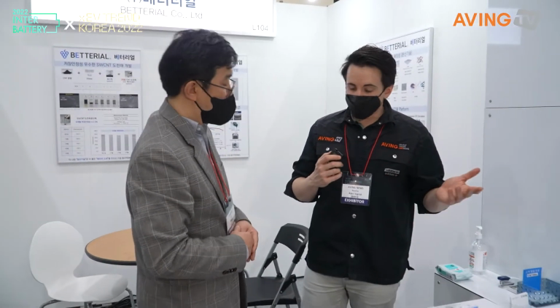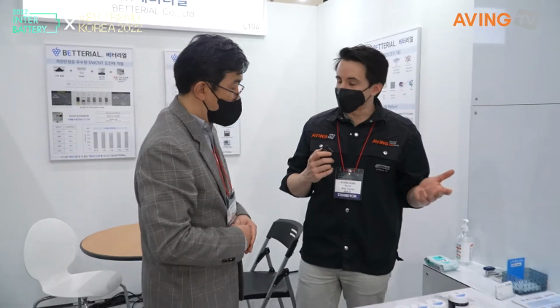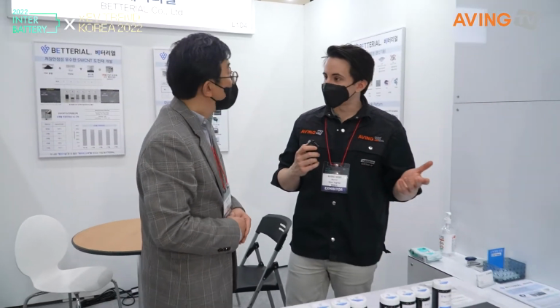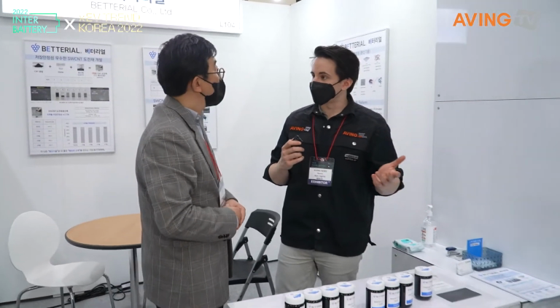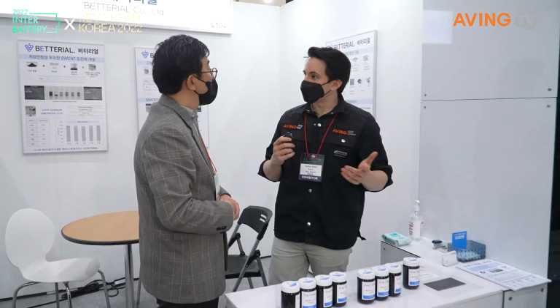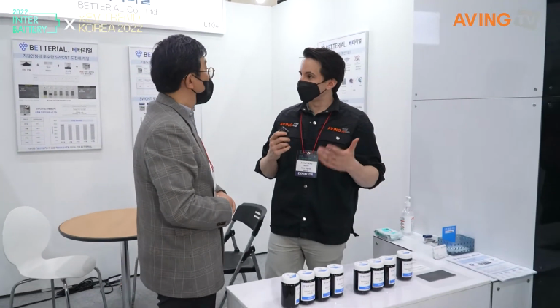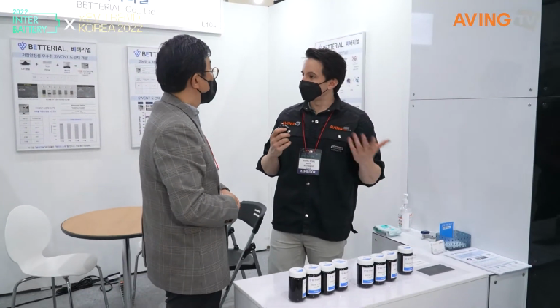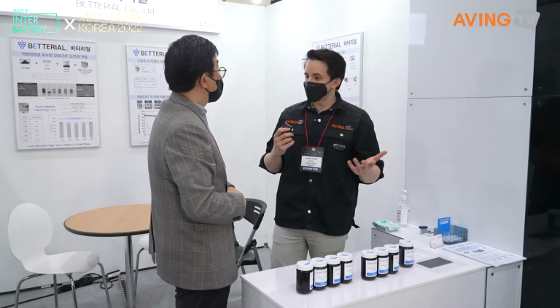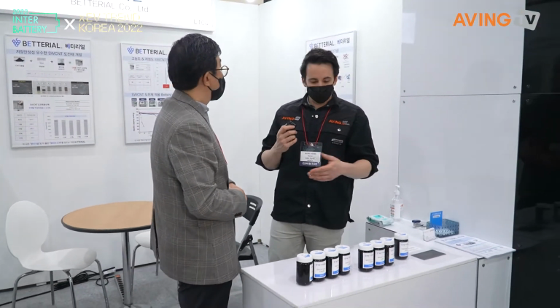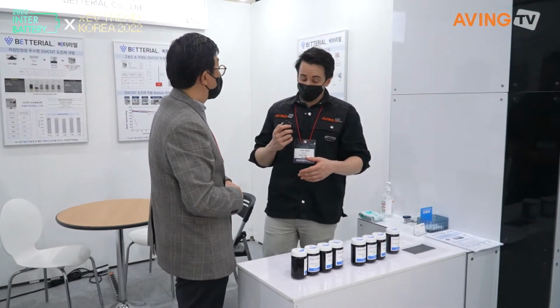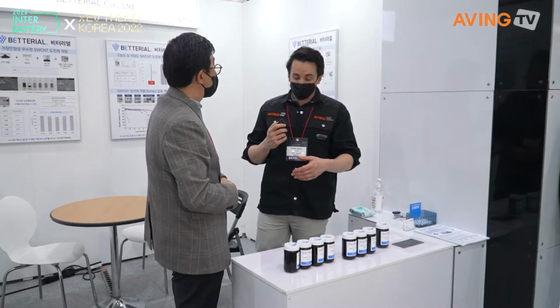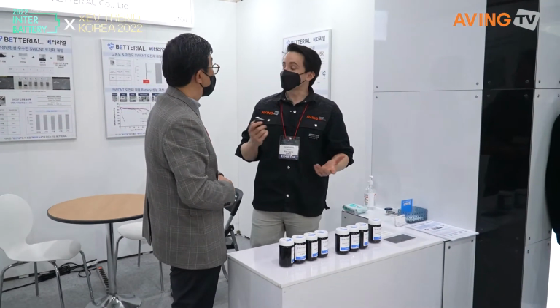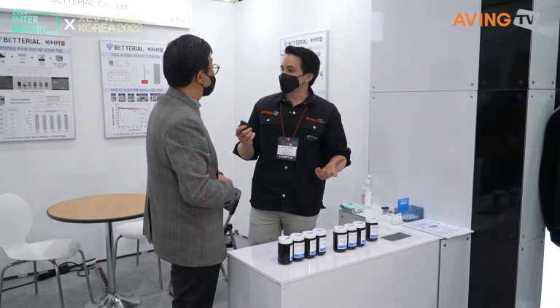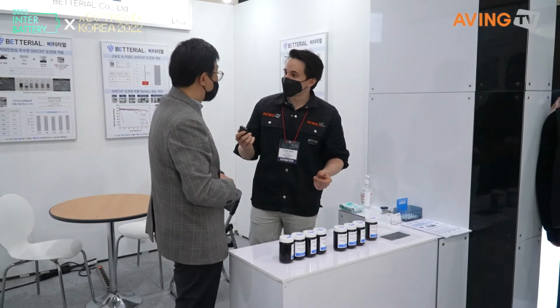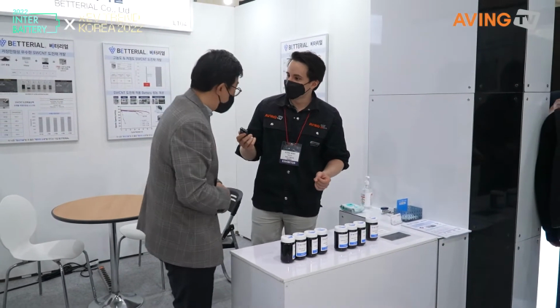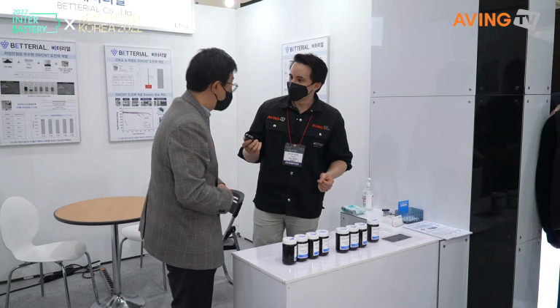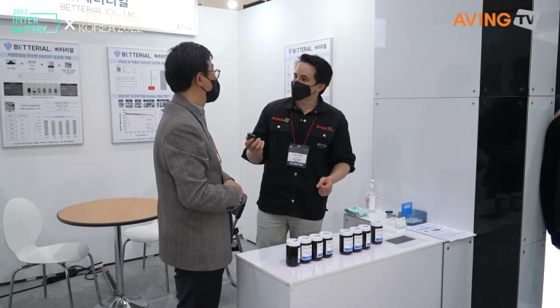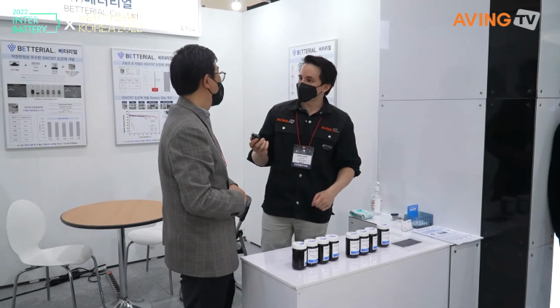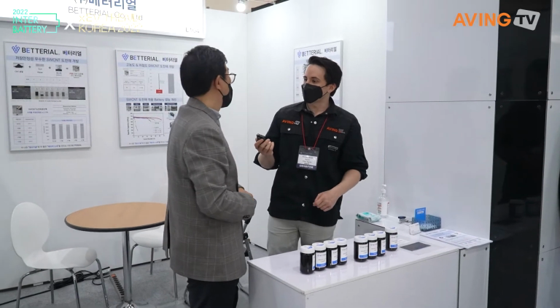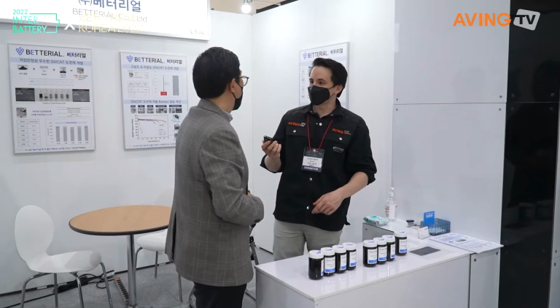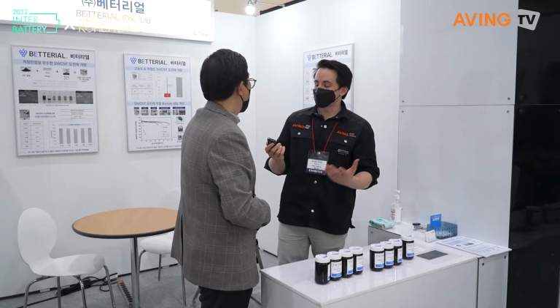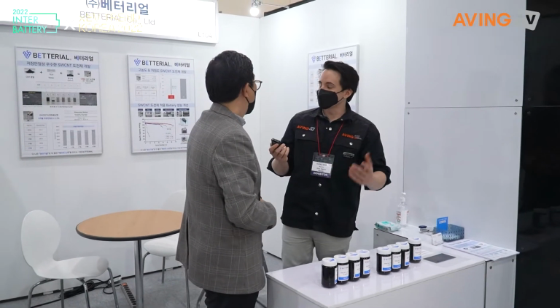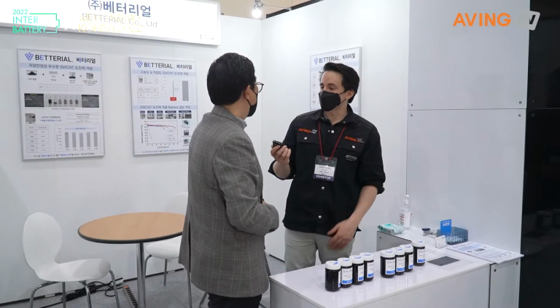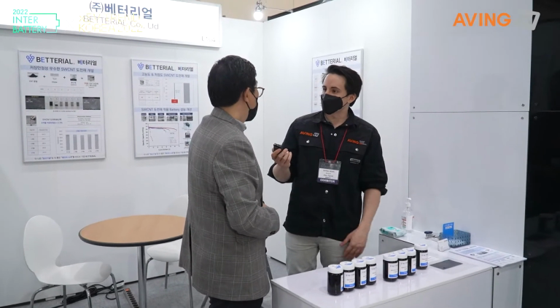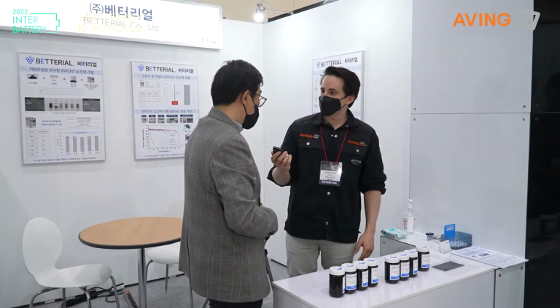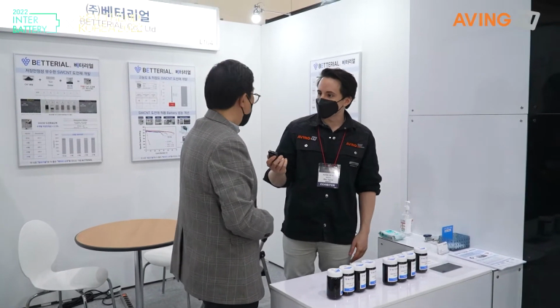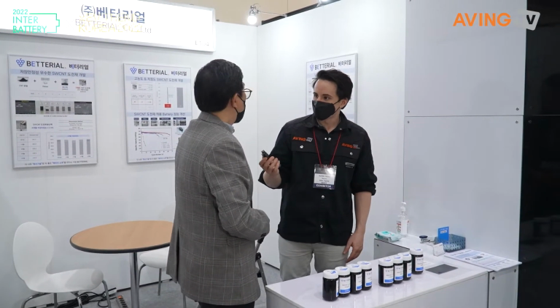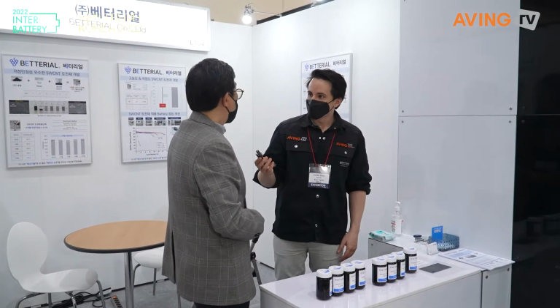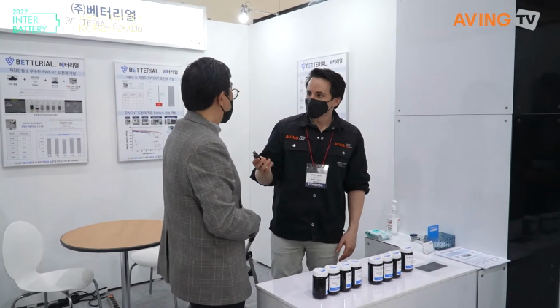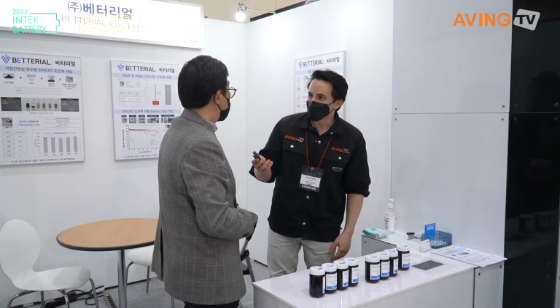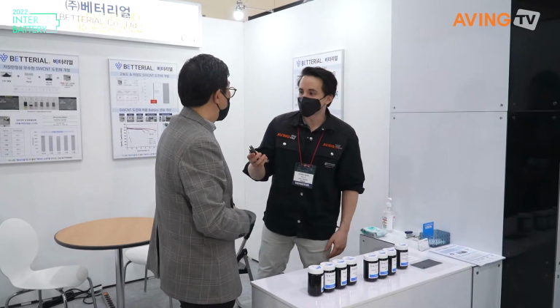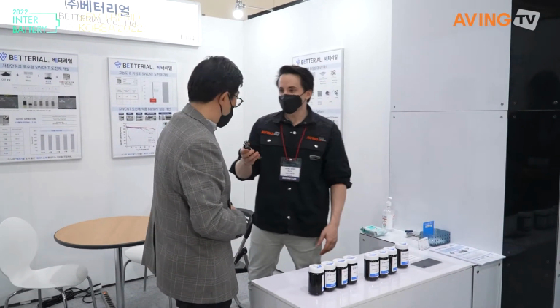Thank you so much for giving me a little bit of a chemistry lesson here. I appreciate it, and good luck this week. I hope it goes well. Thank you very much.